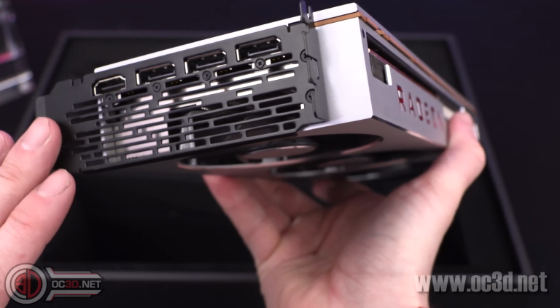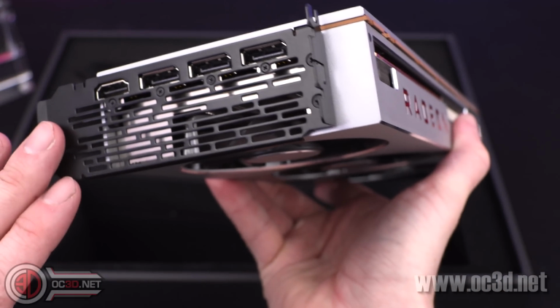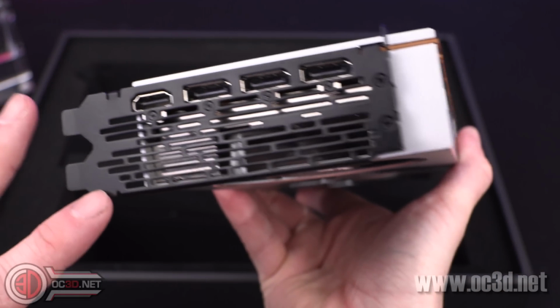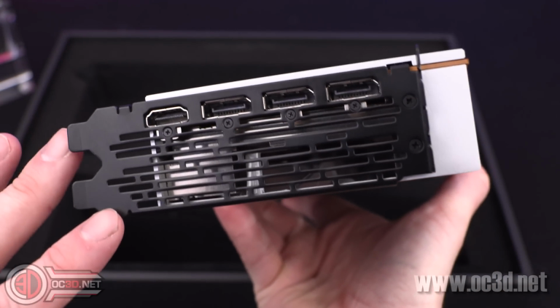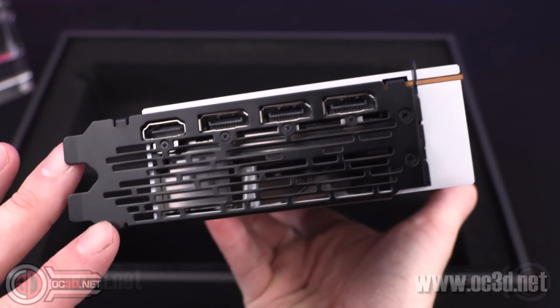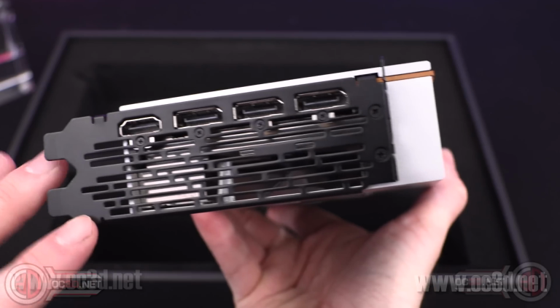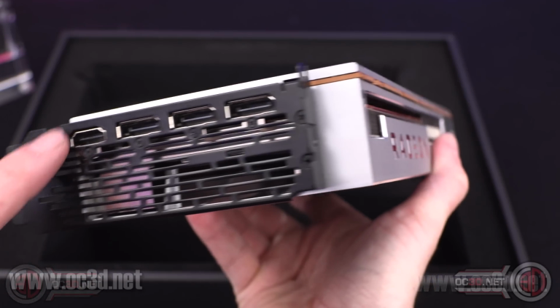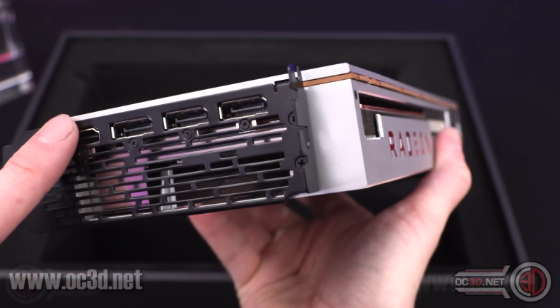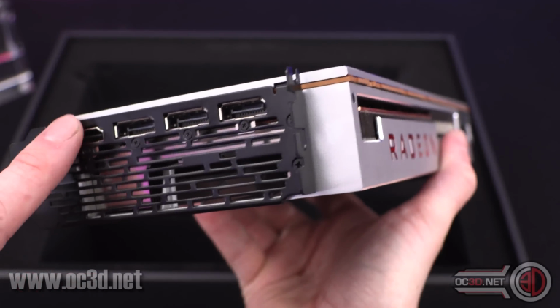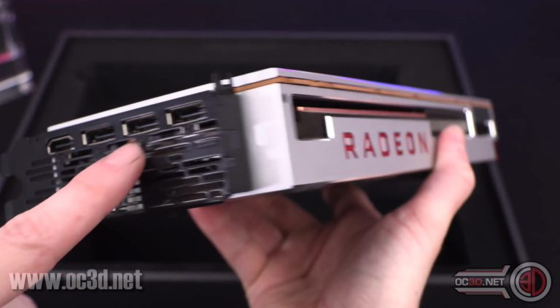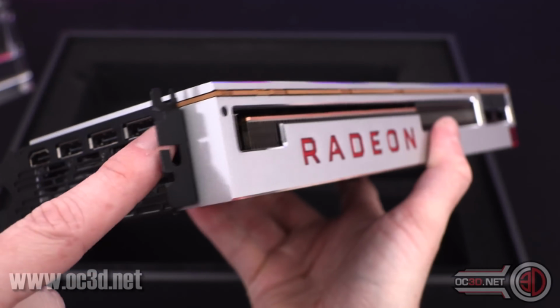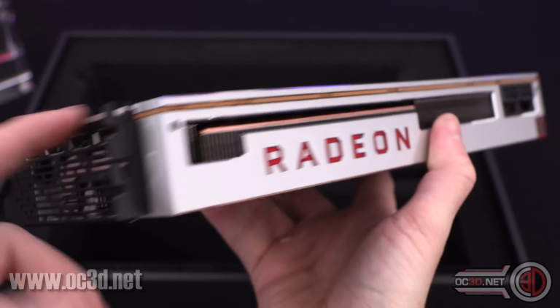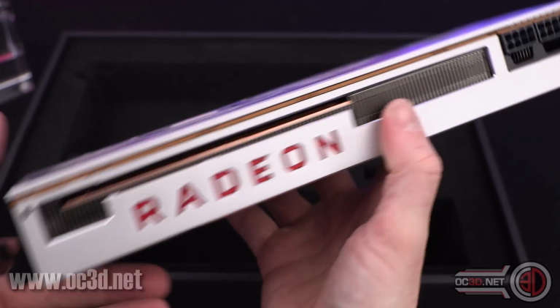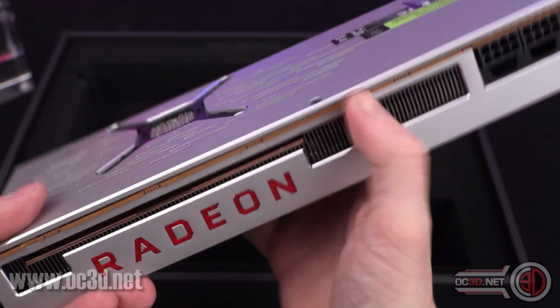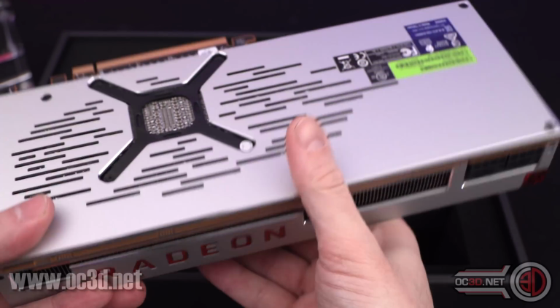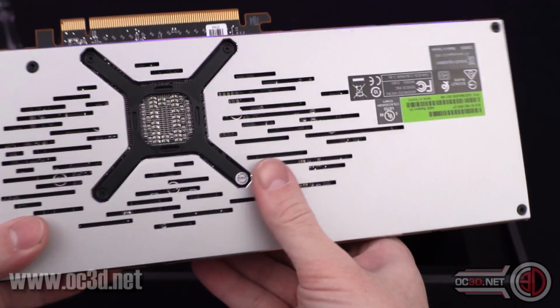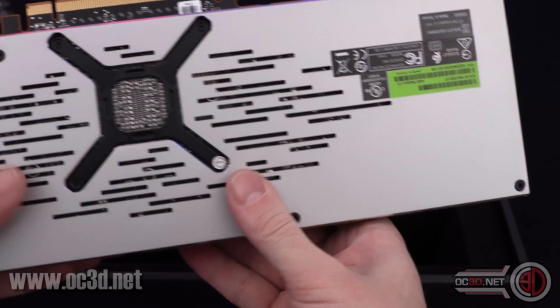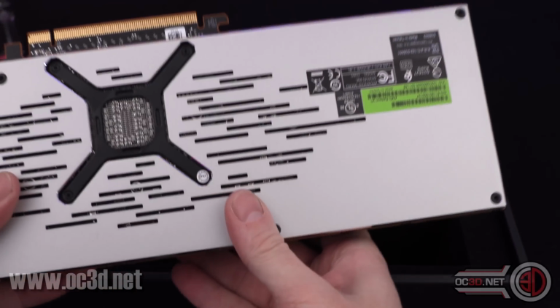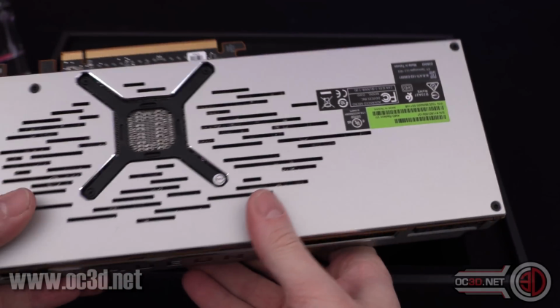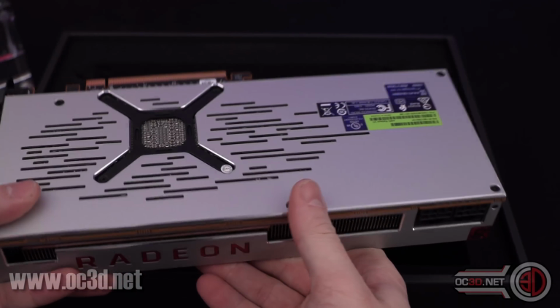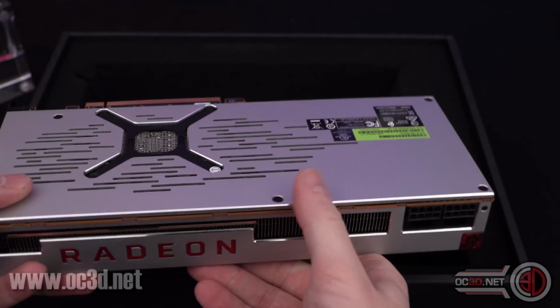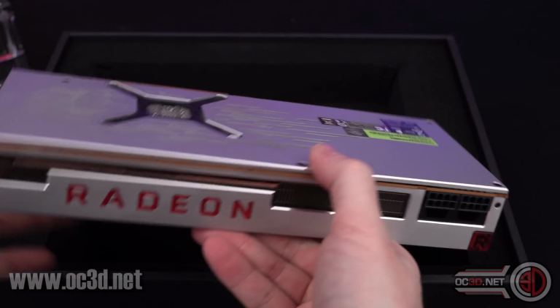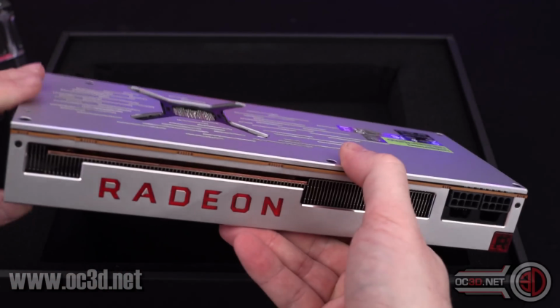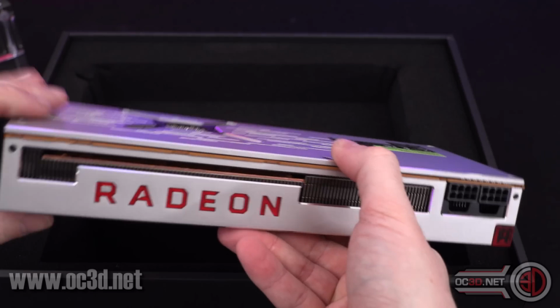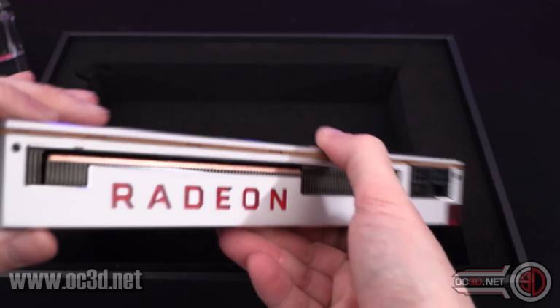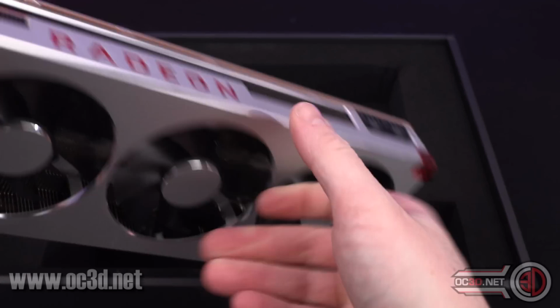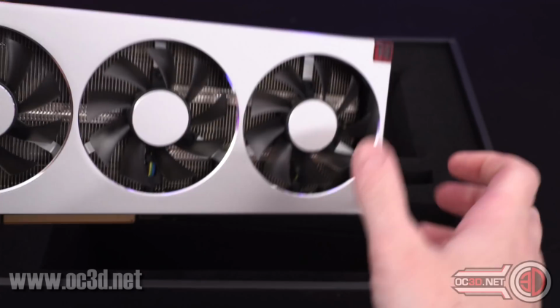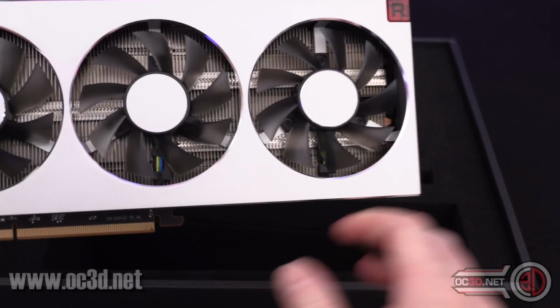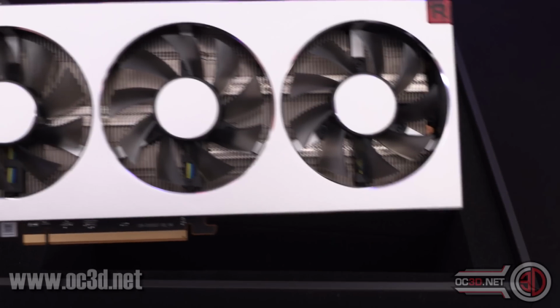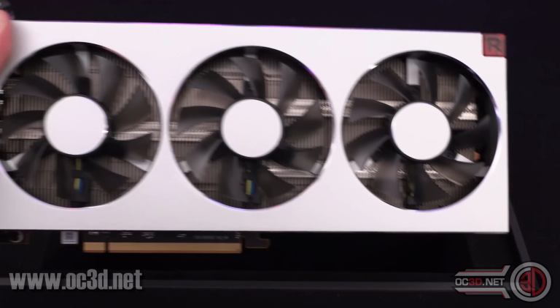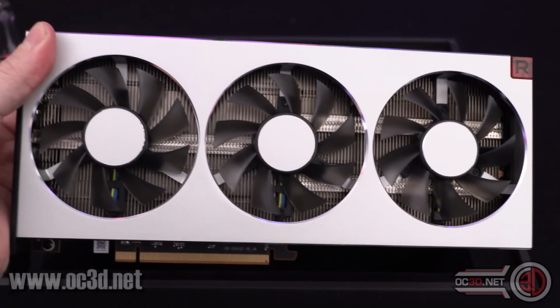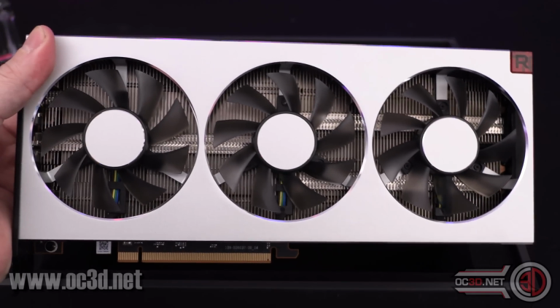This looks like it's obviously going to light up red, just like the 64s. Black back plate. HDMI and three DisplayPorts. It does feel very Vega 64 actually.